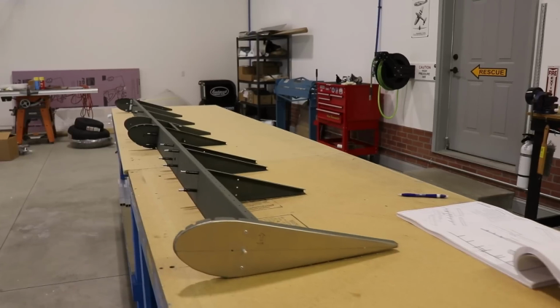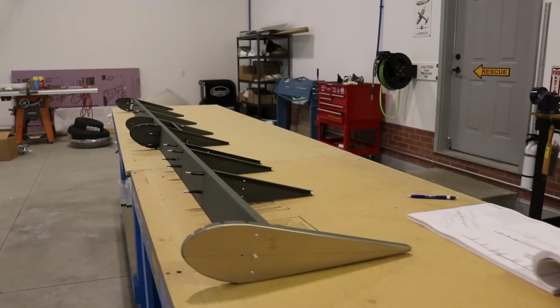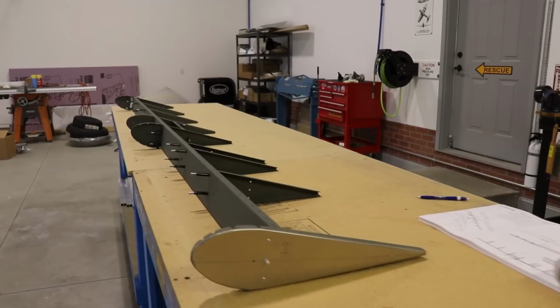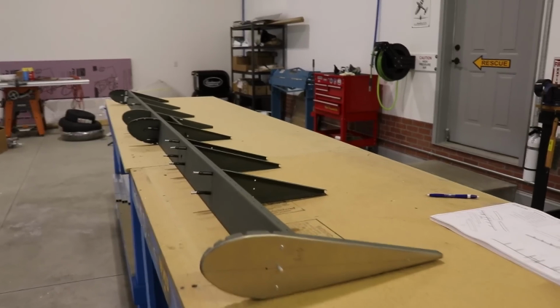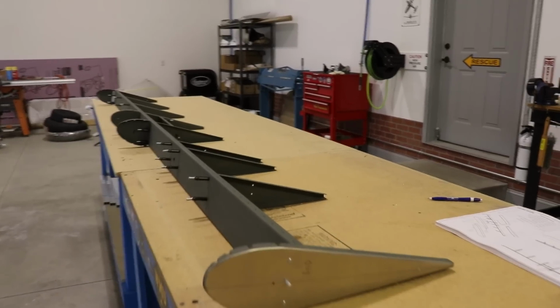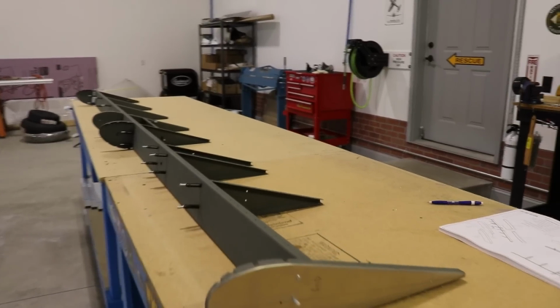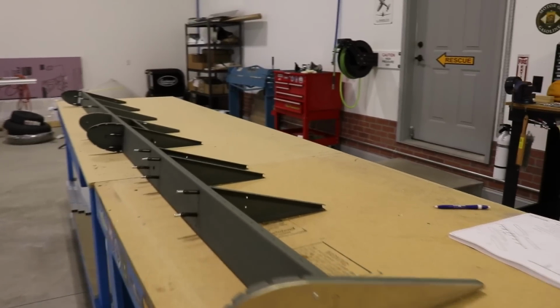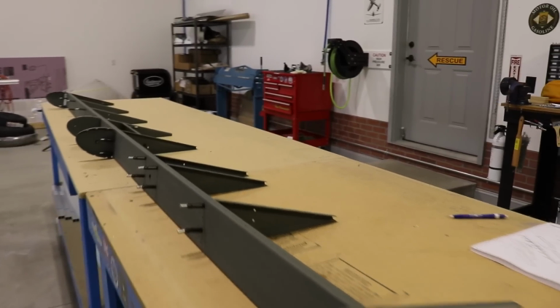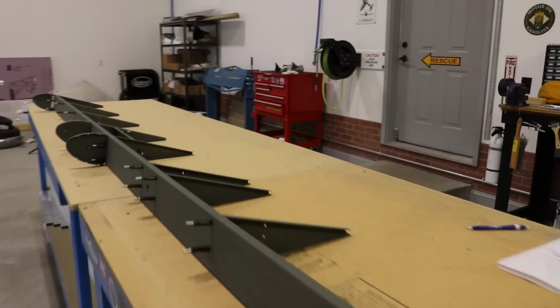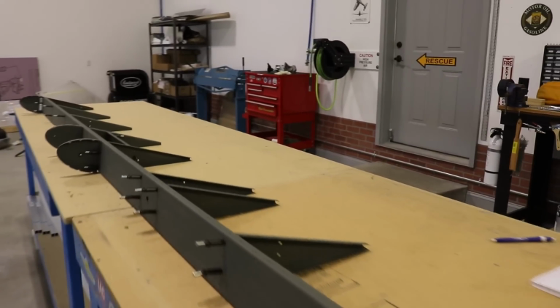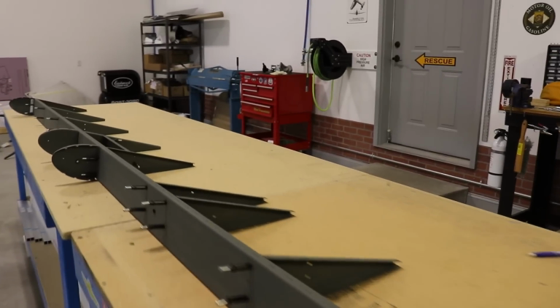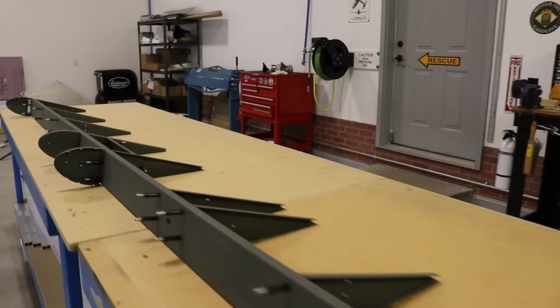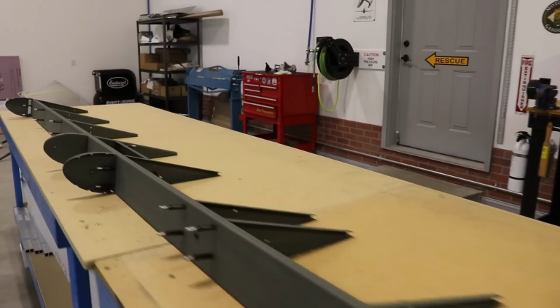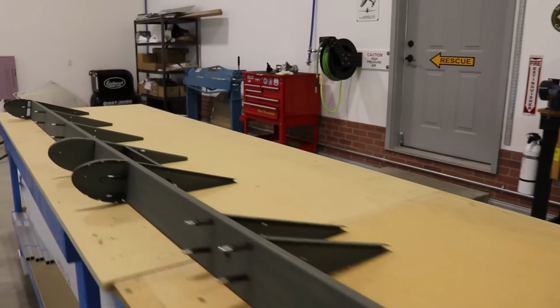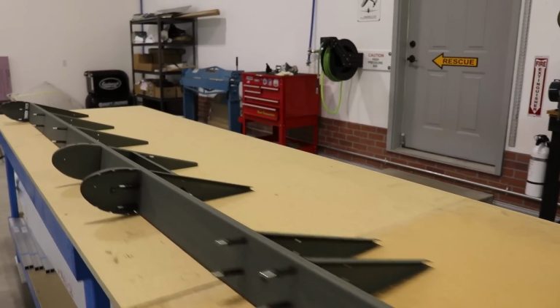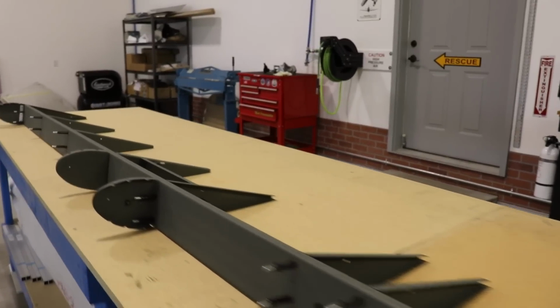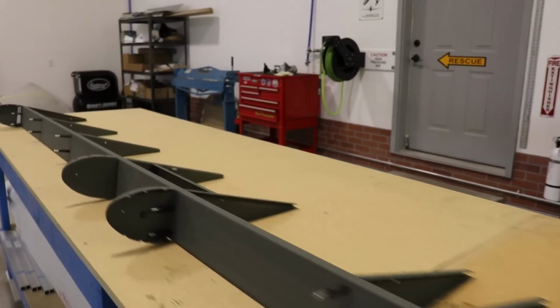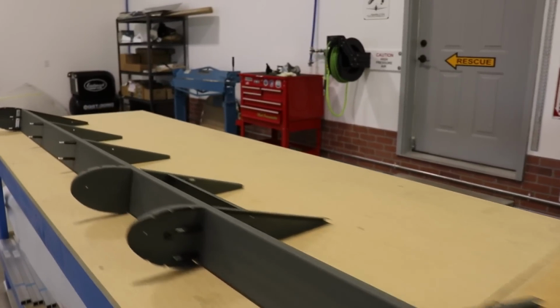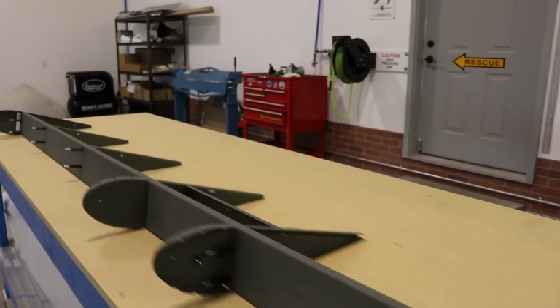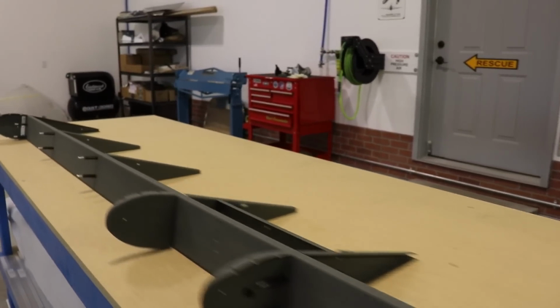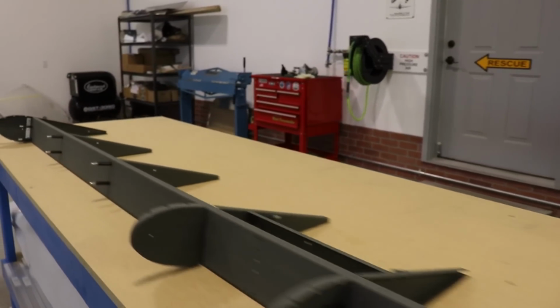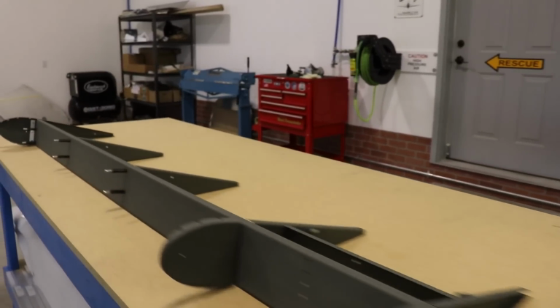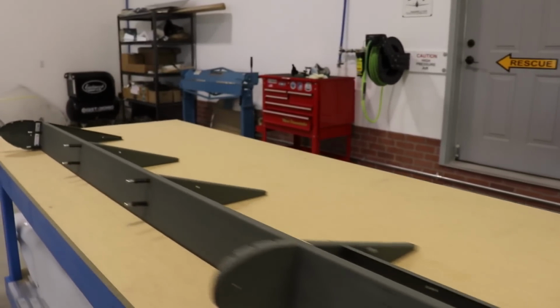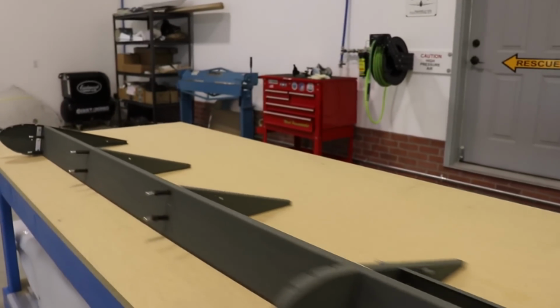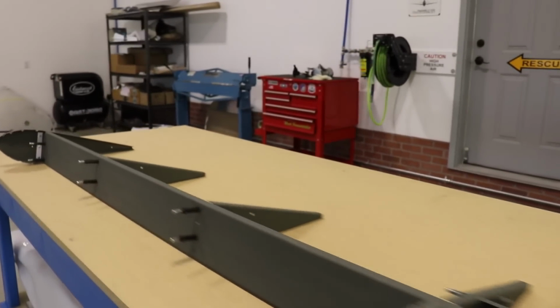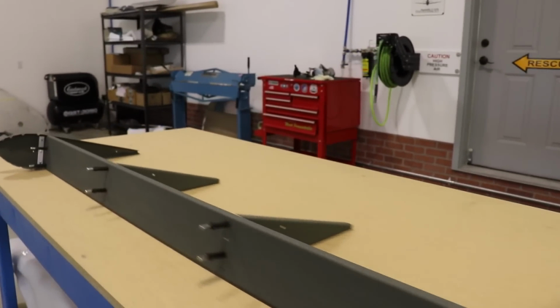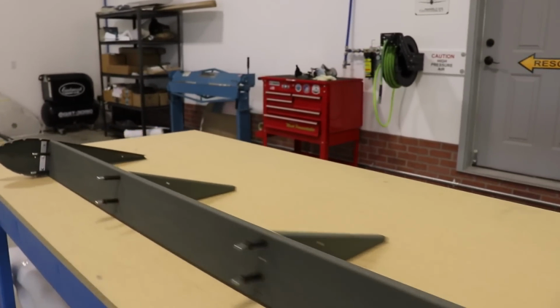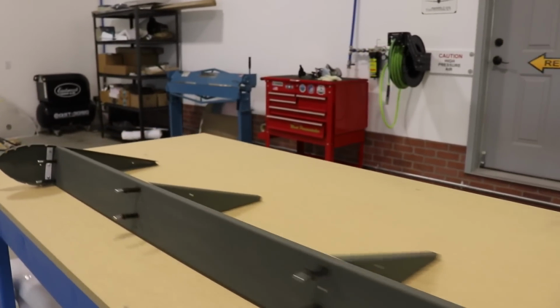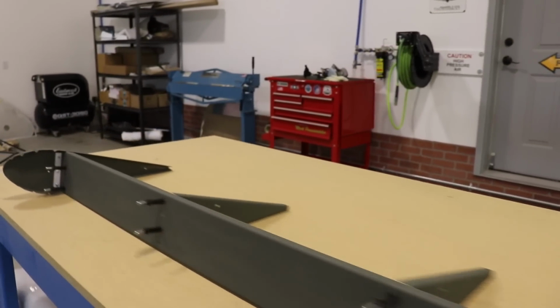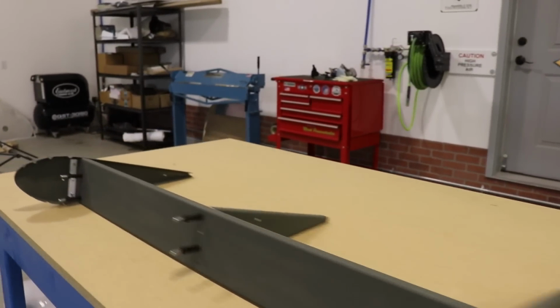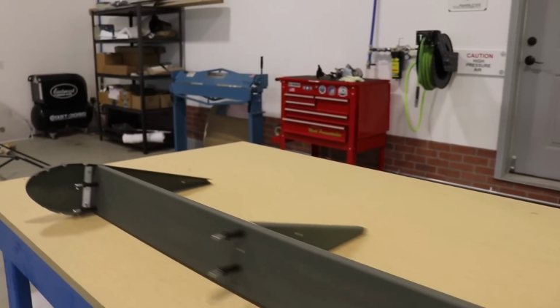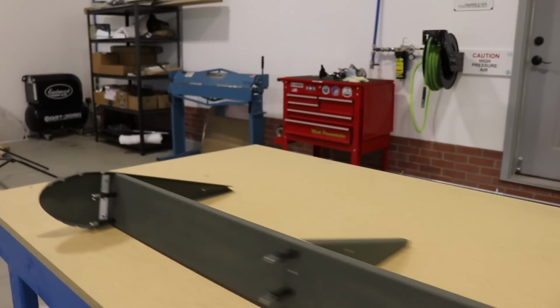Here is the completed skeleton. It is ready for riveting and it's ready for the skins.